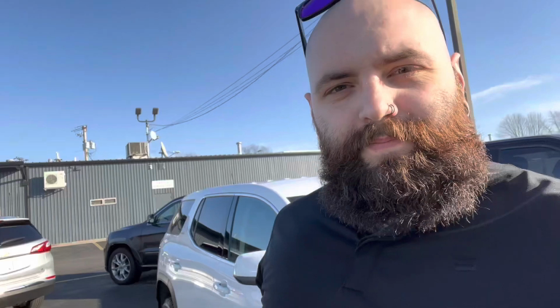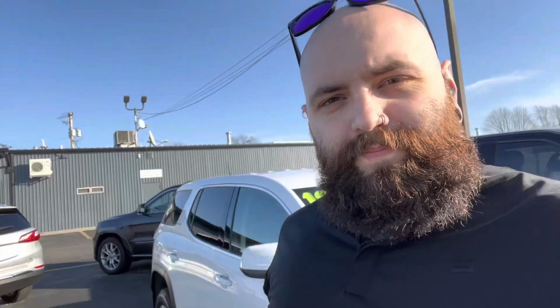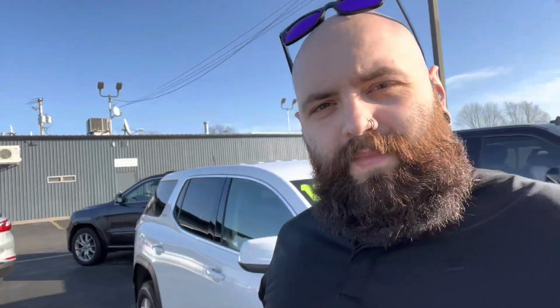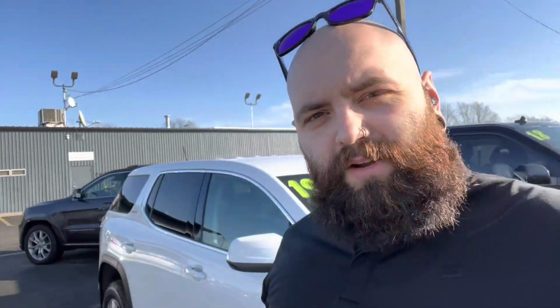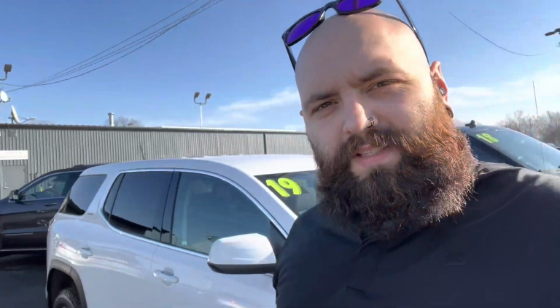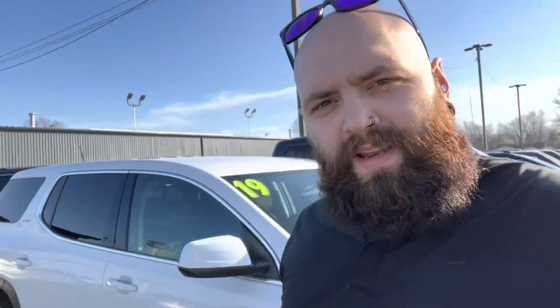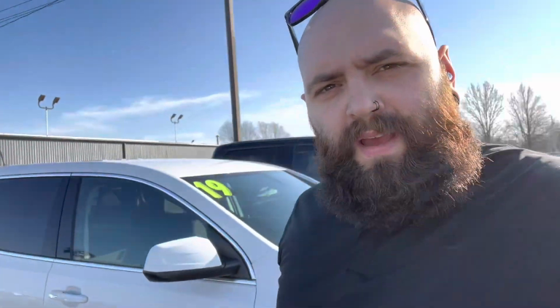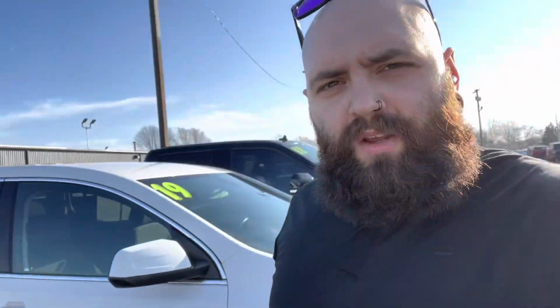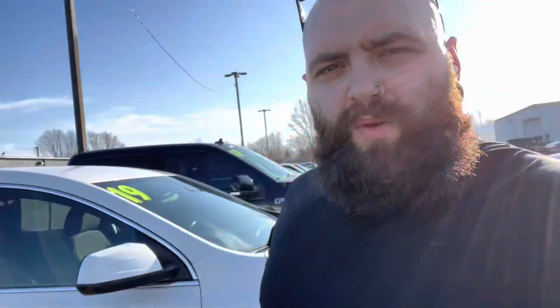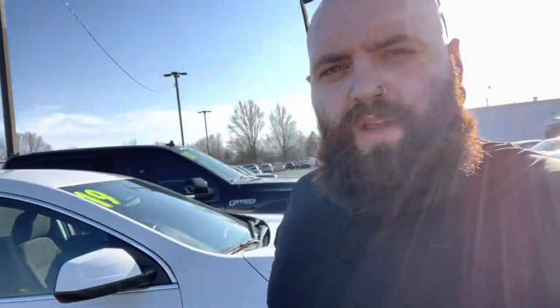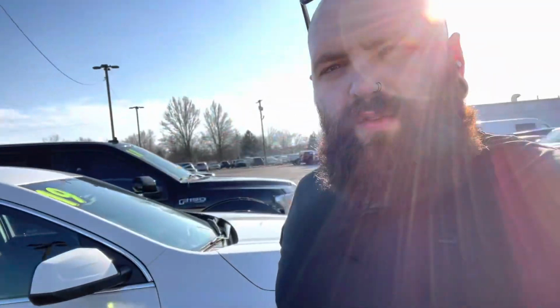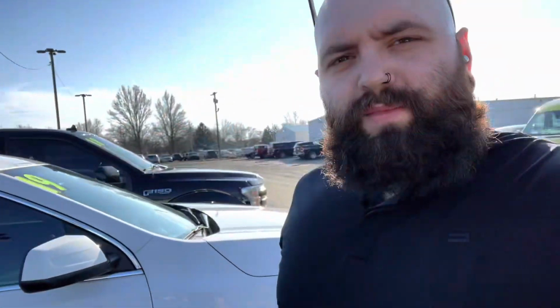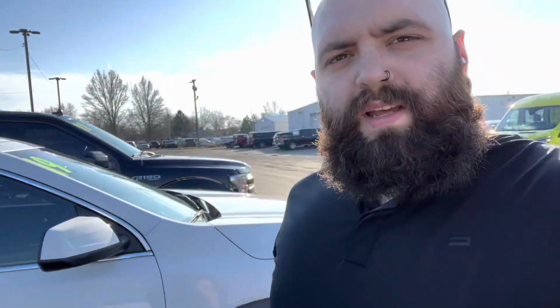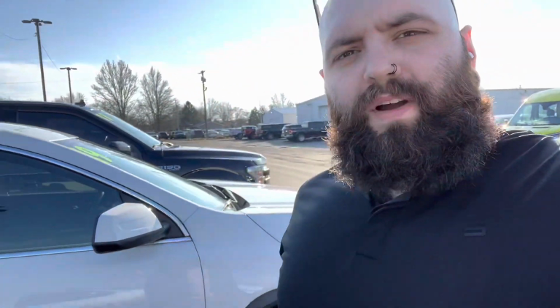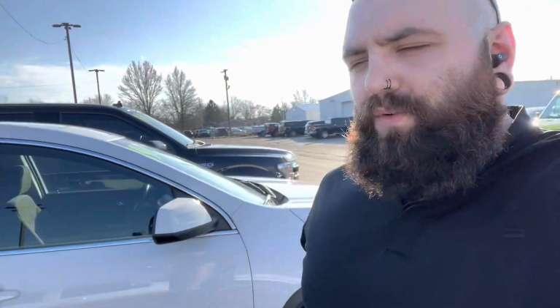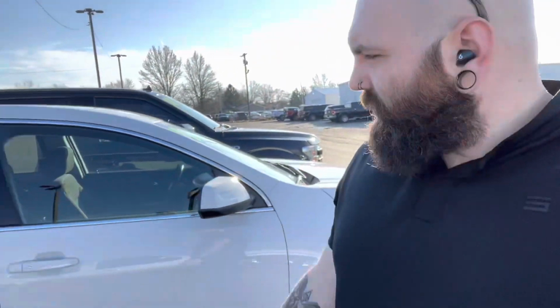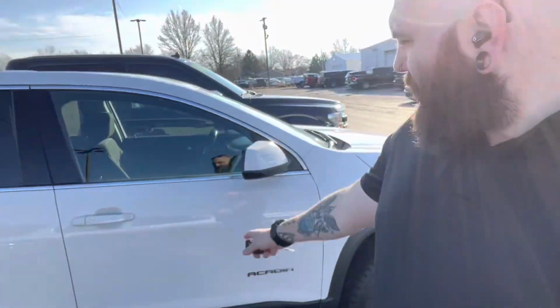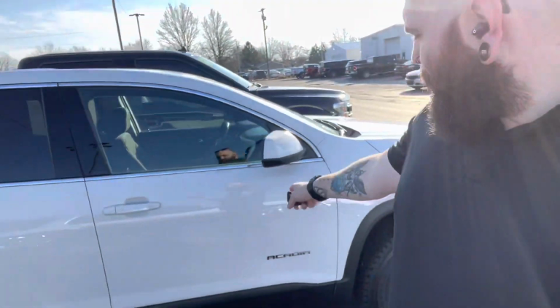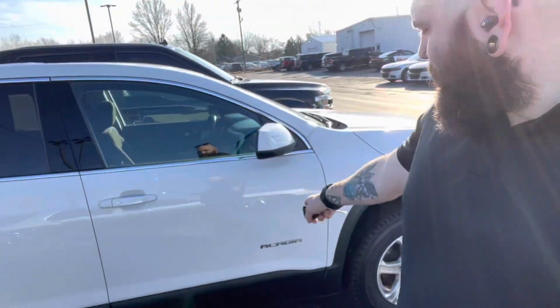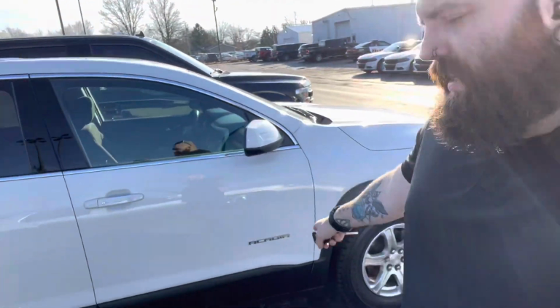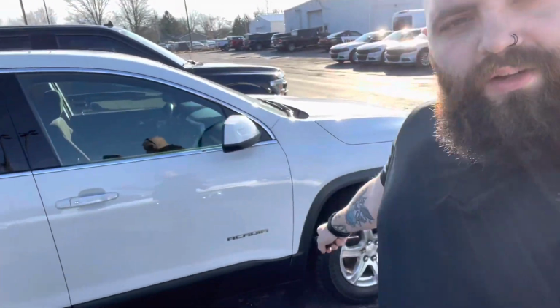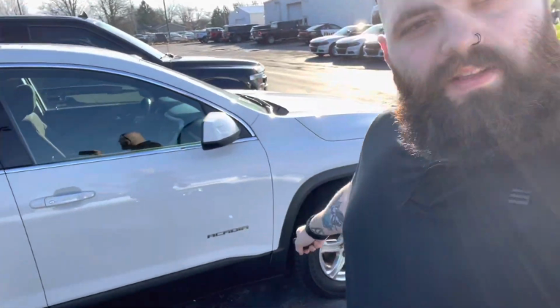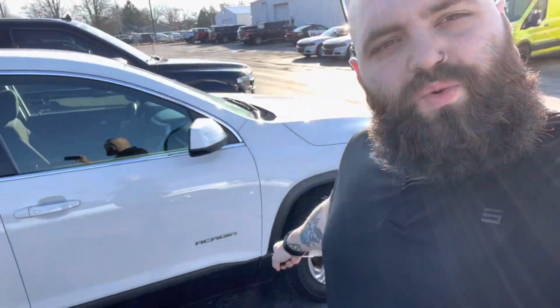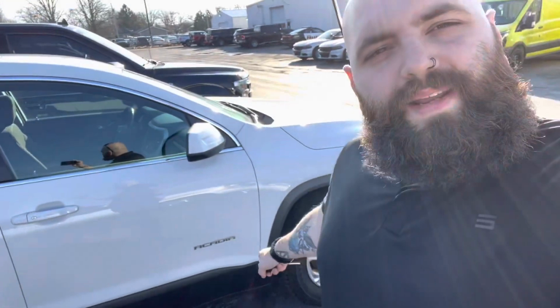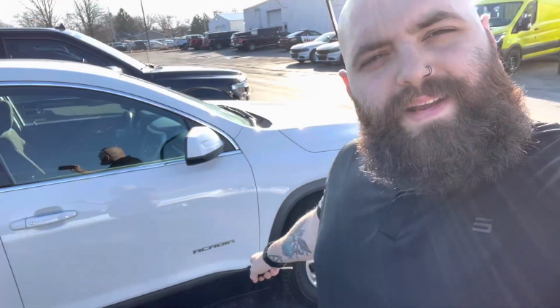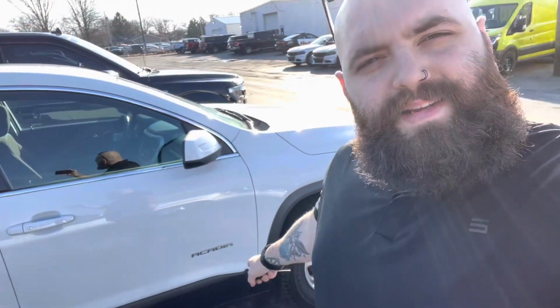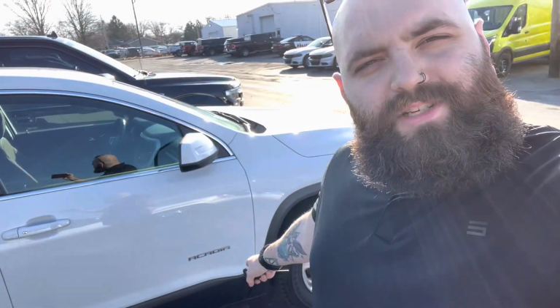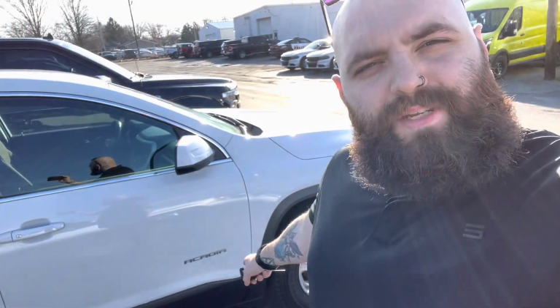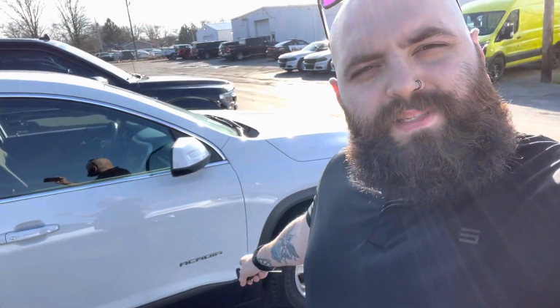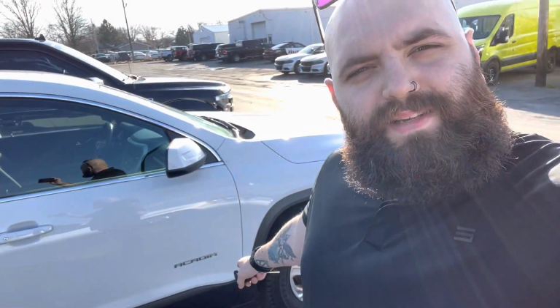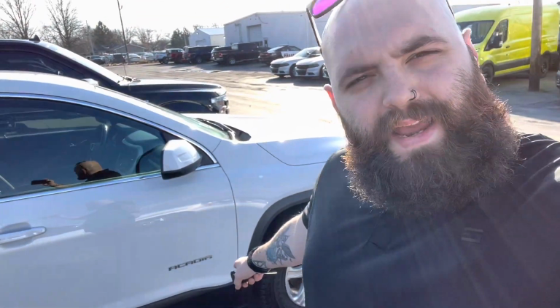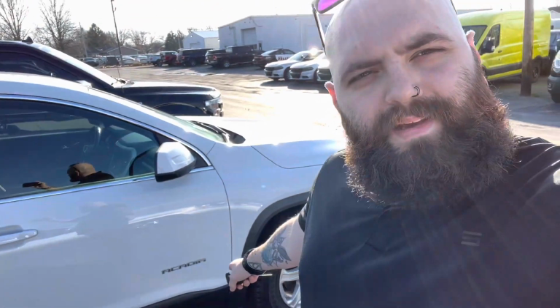Hey Kristen, Cody here from Statewide Forge. Today we're going to take a look at this 2019 GMC Acadia.